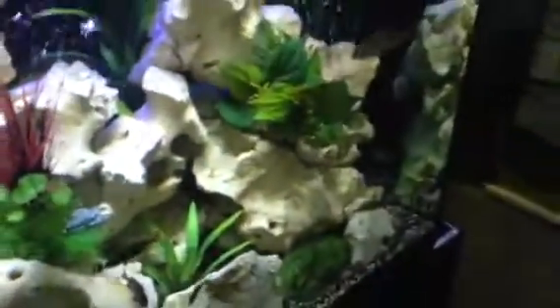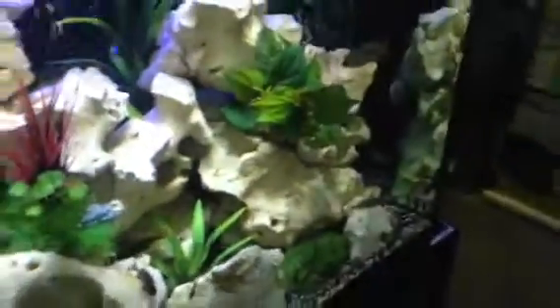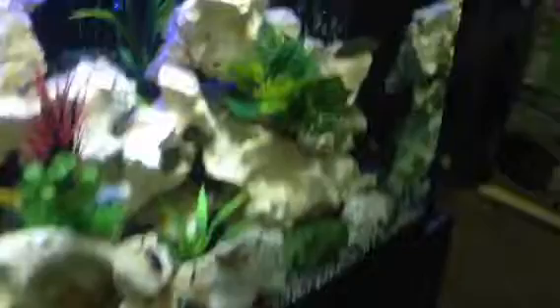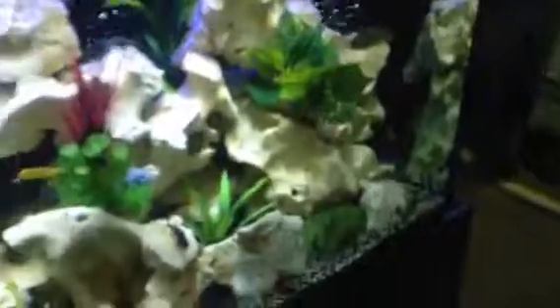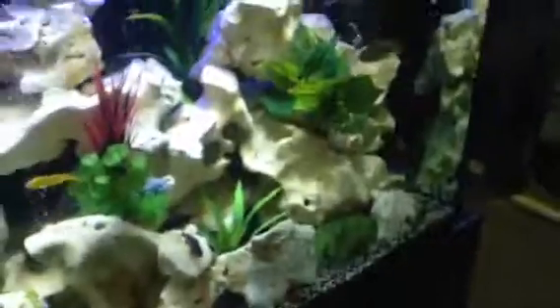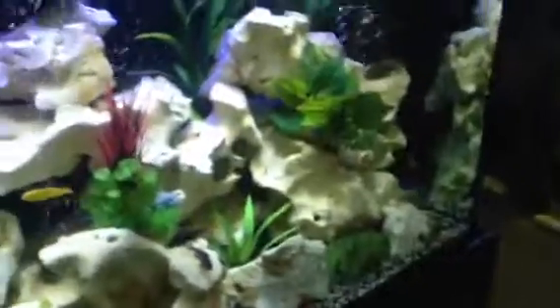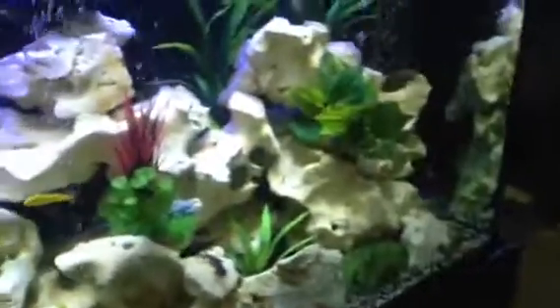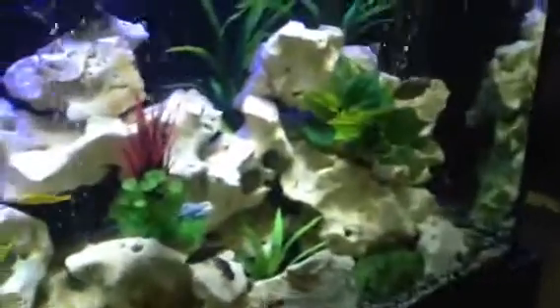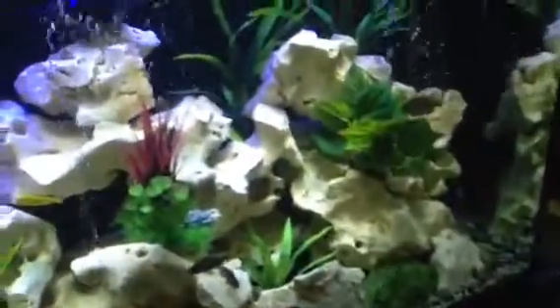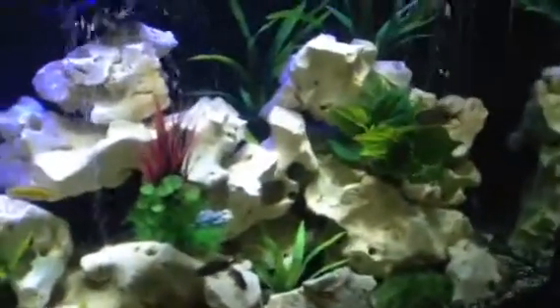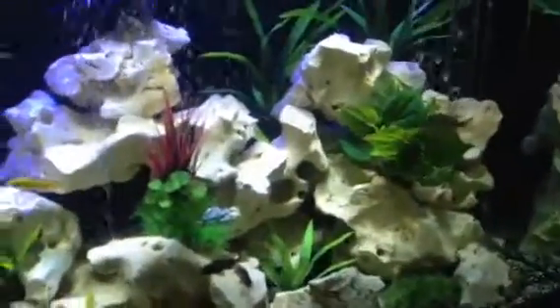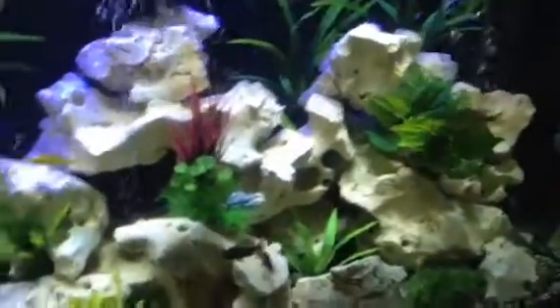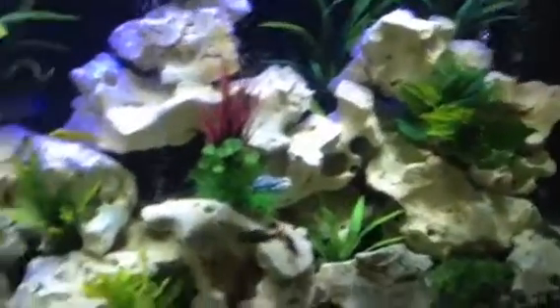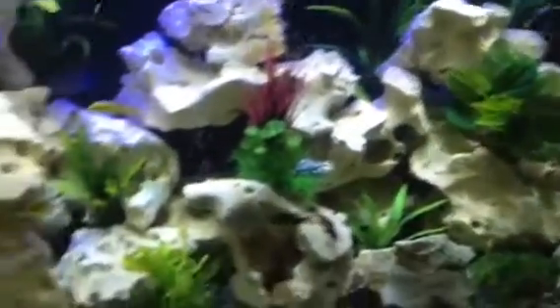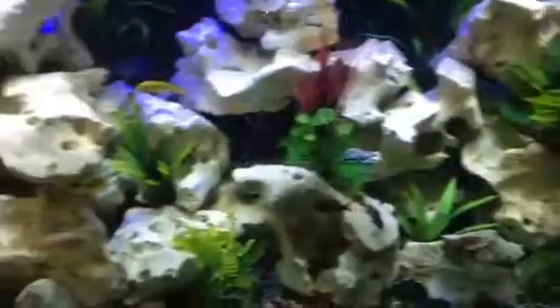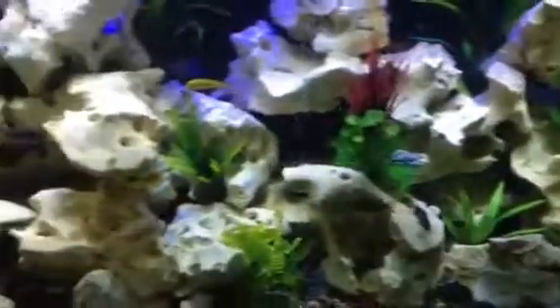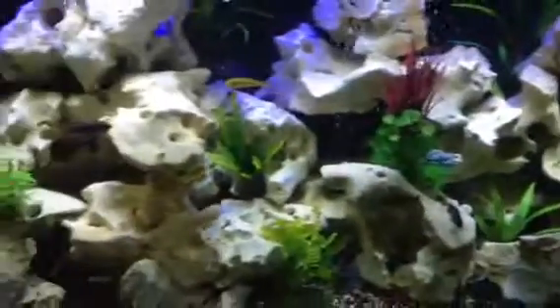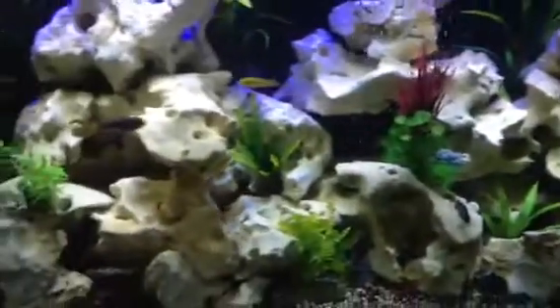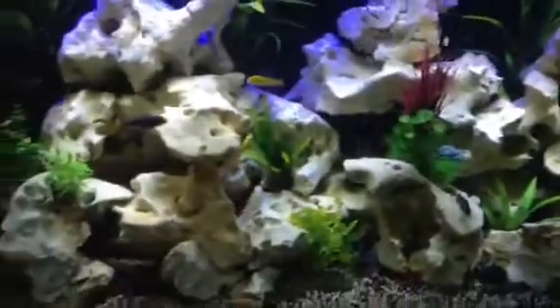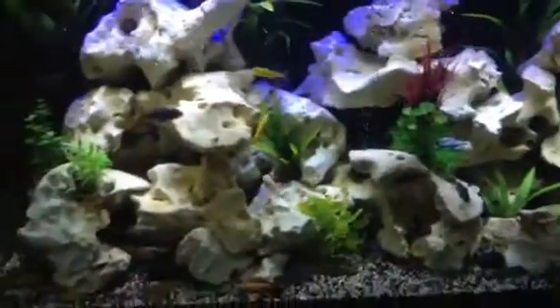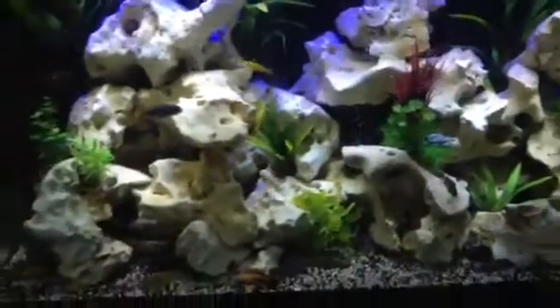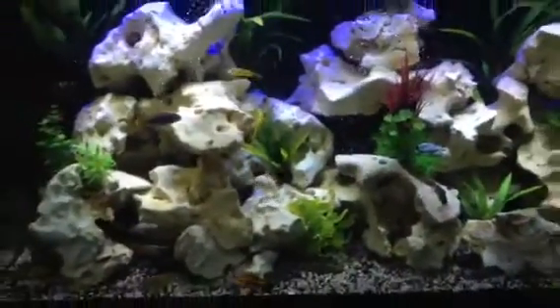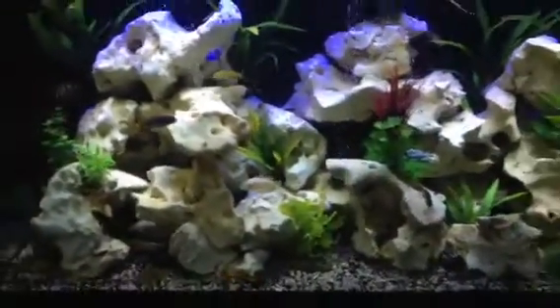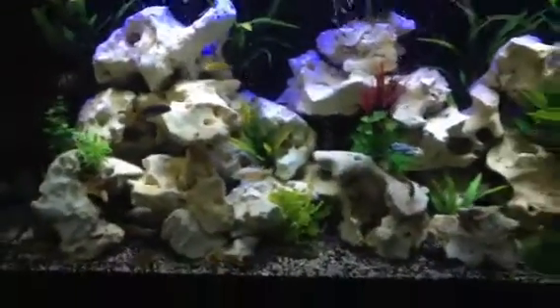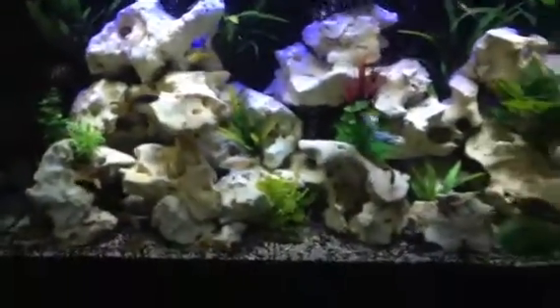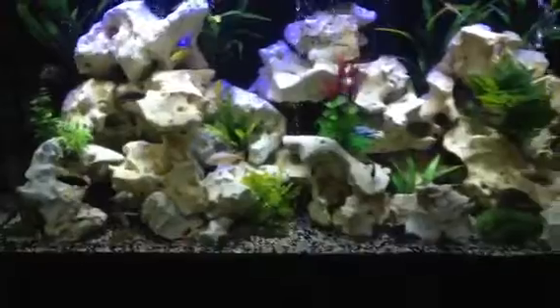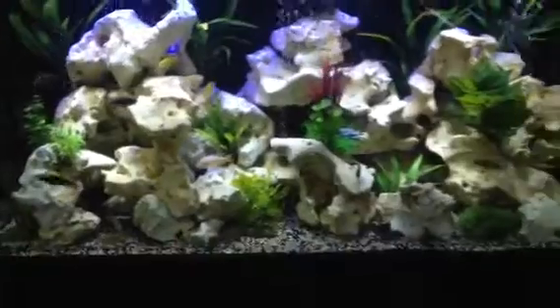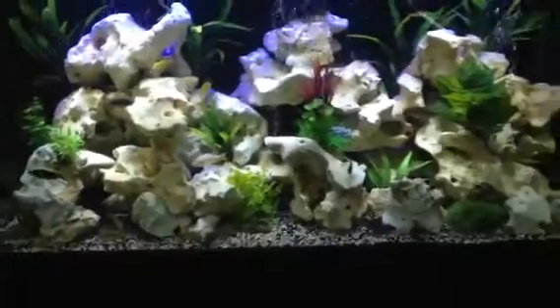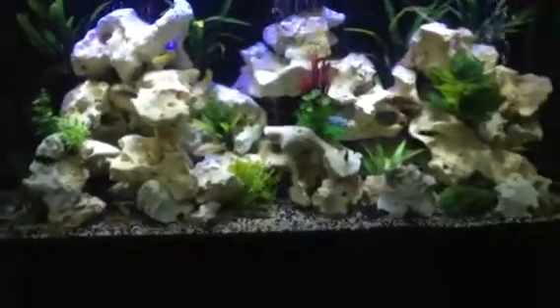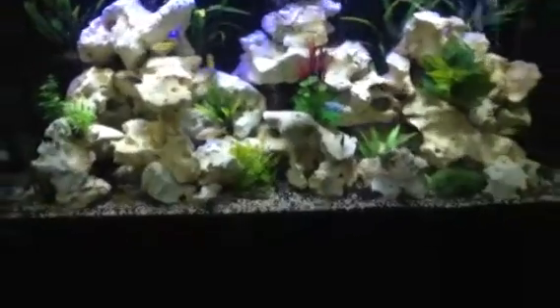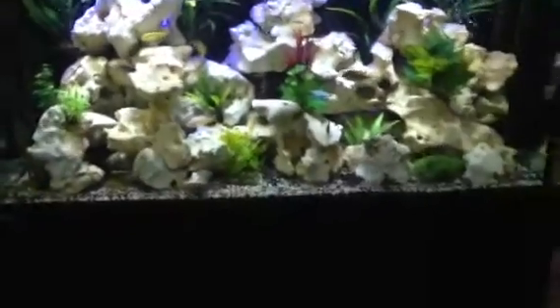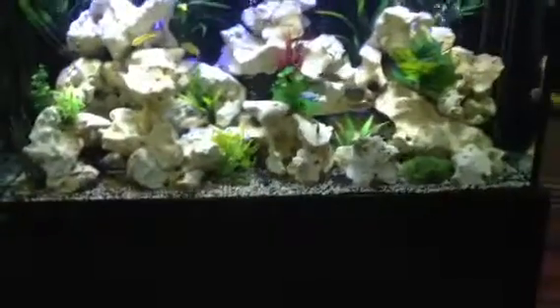So we'll just slowly stock this tank up until it's finished, but it sure is spectacular.